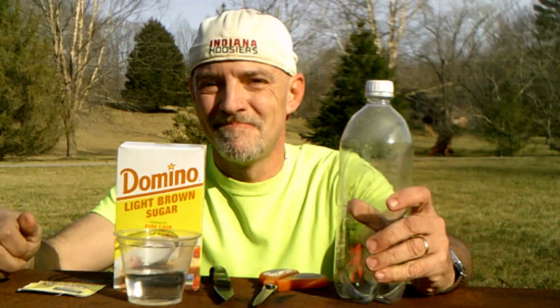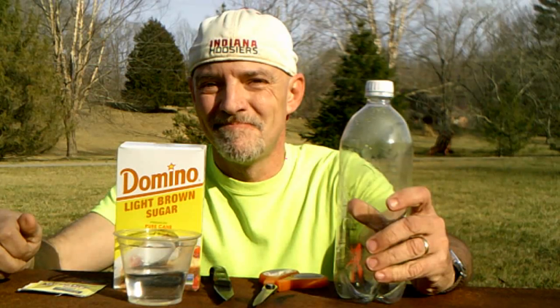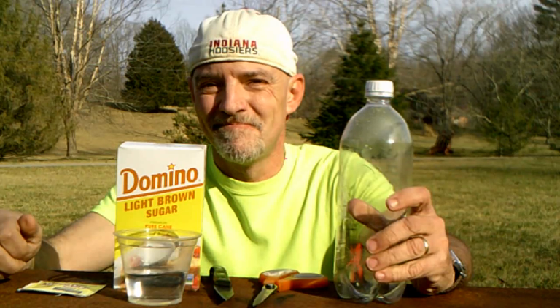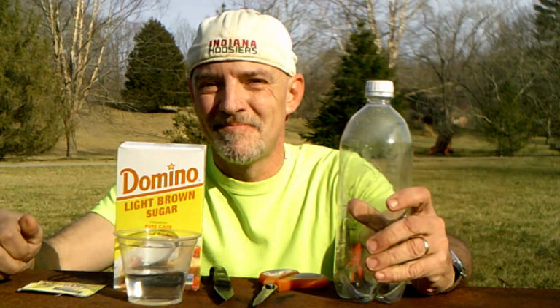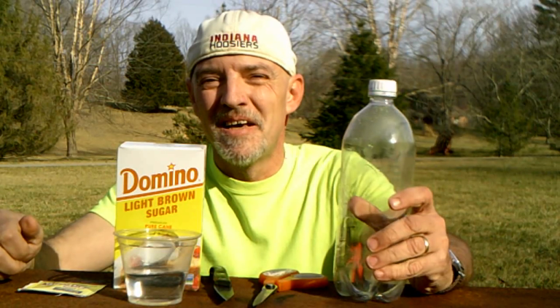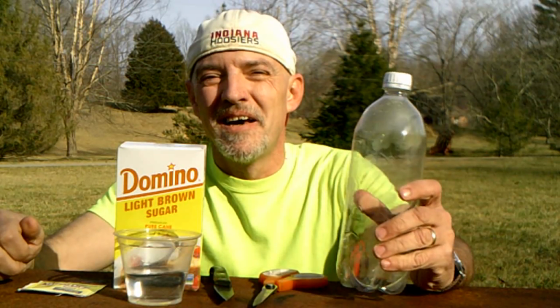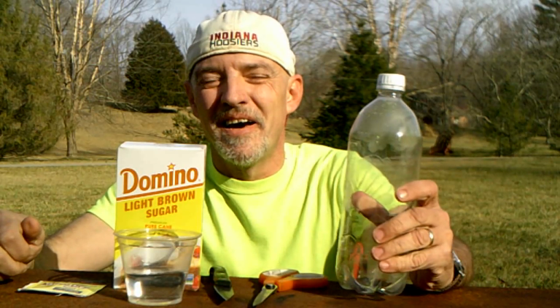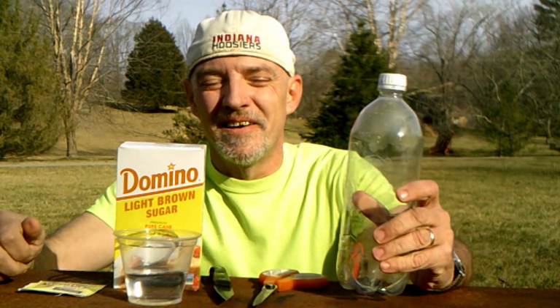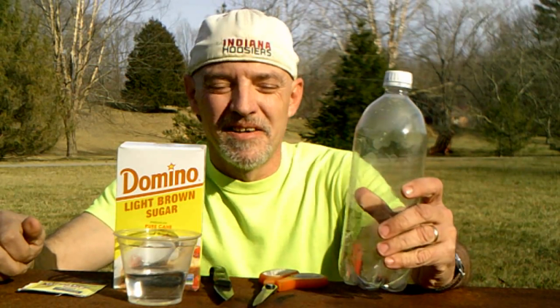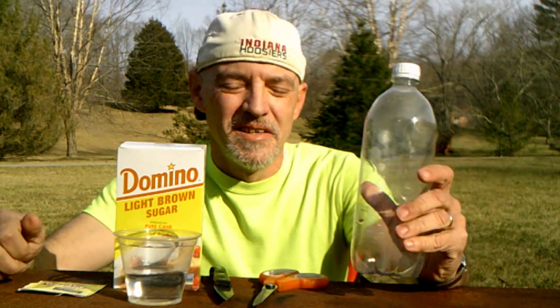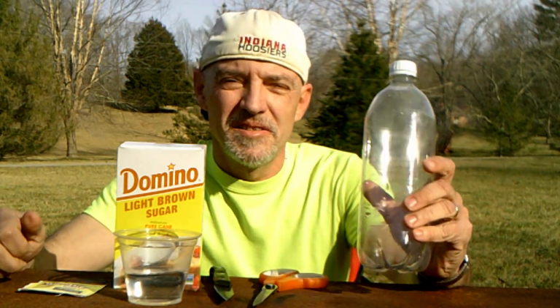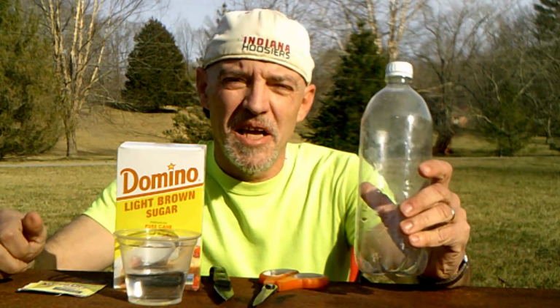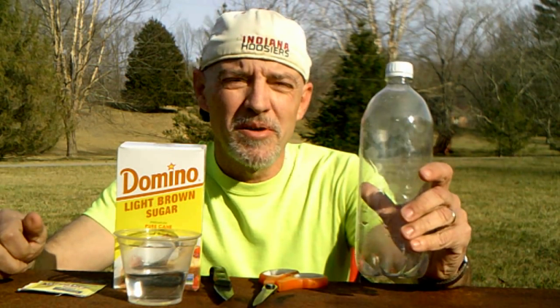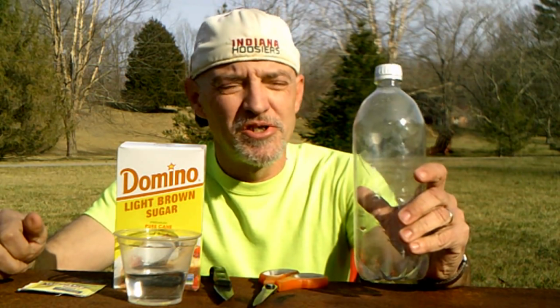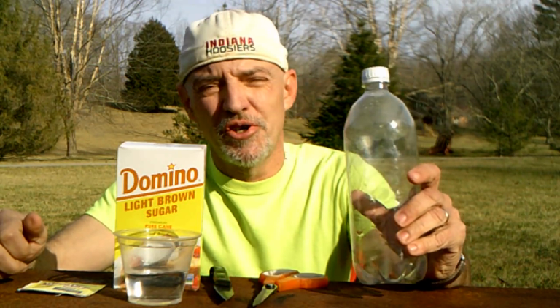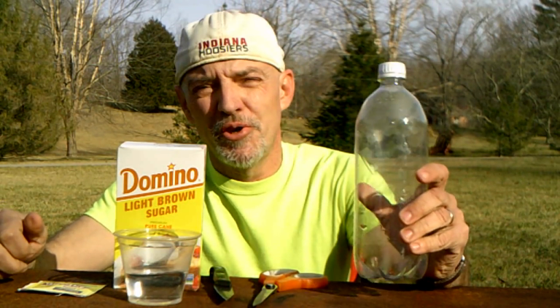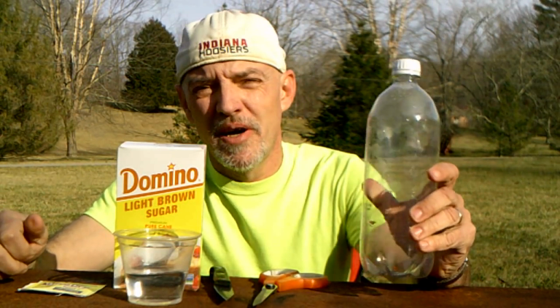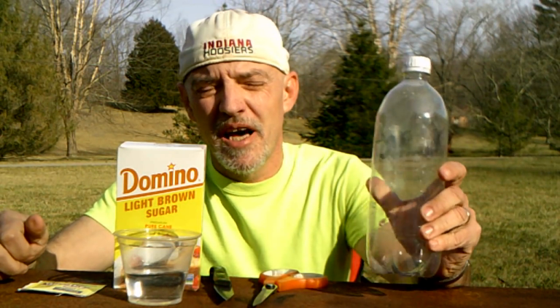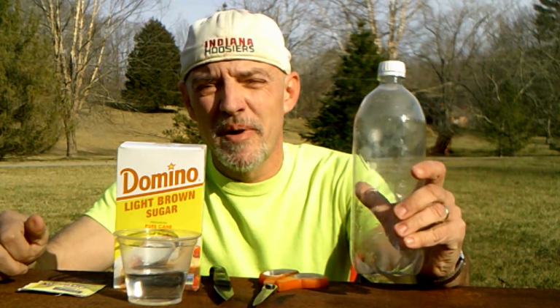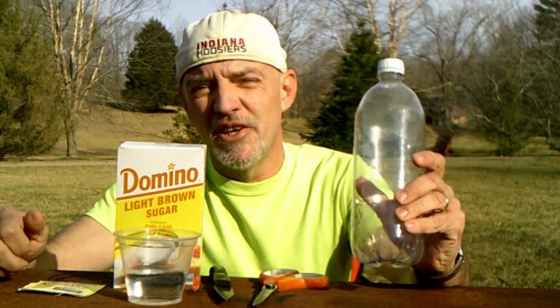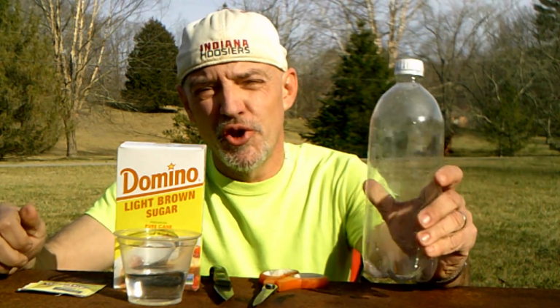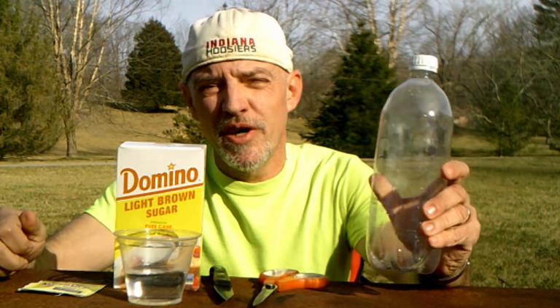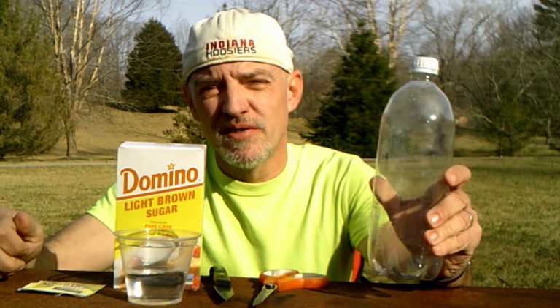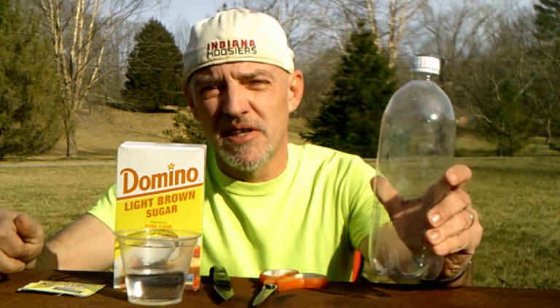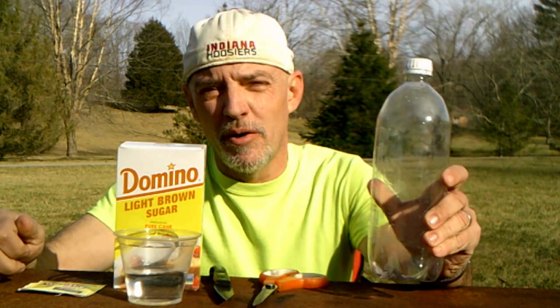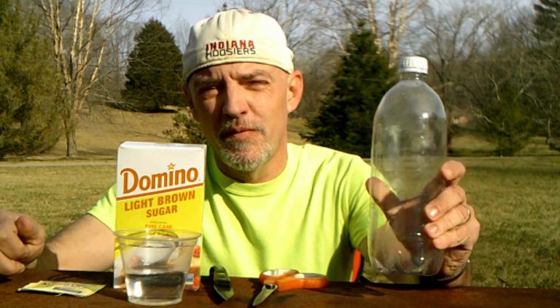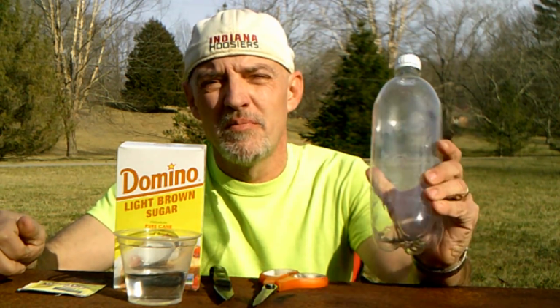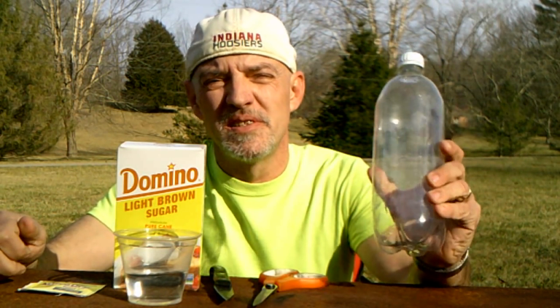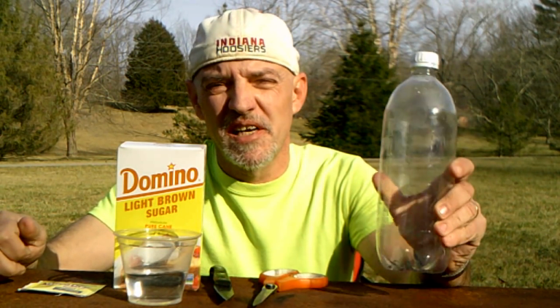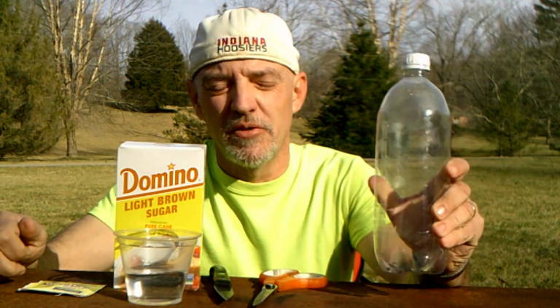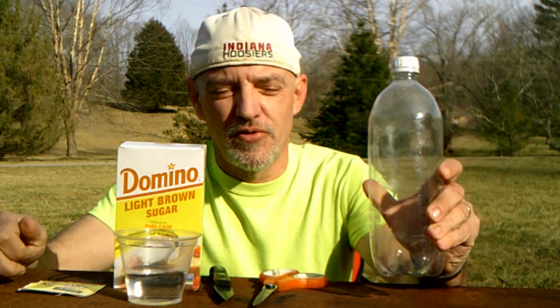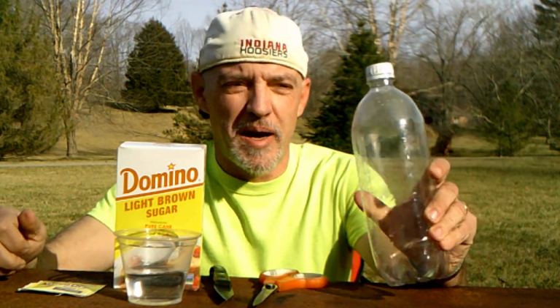Hi. Today I'm going to show you how to make a do-it-yourself mosquito trap.